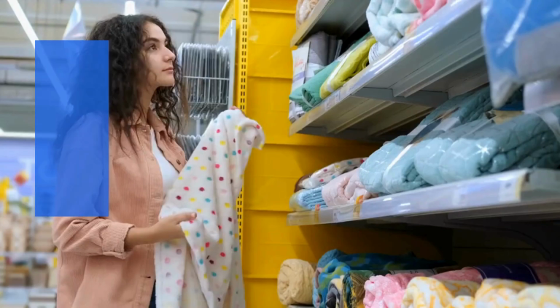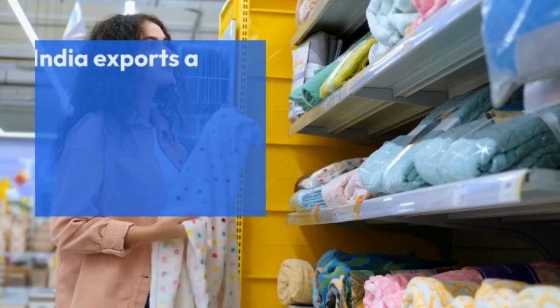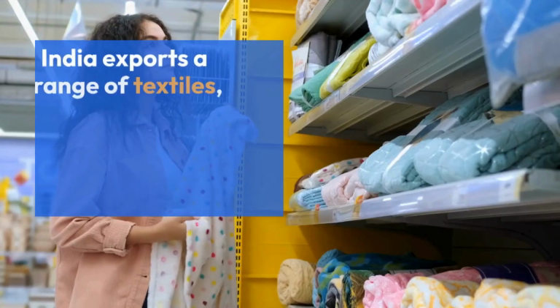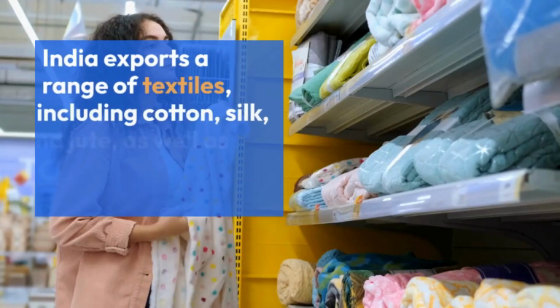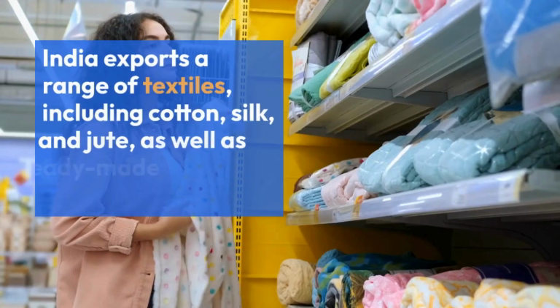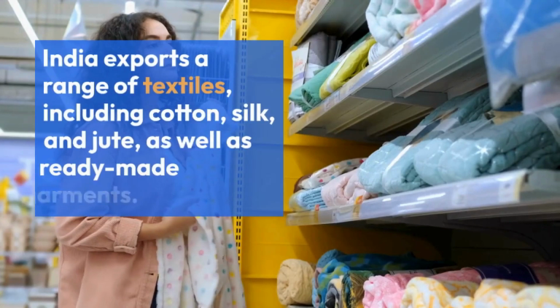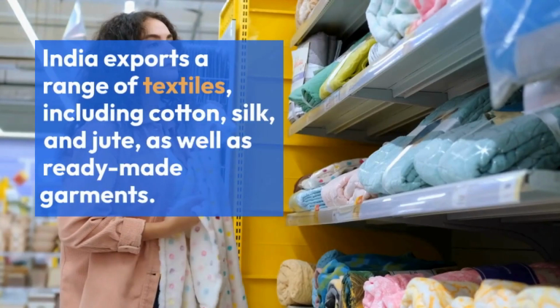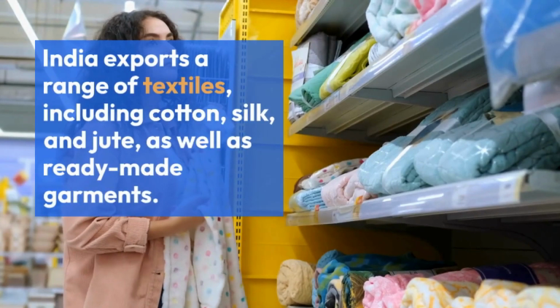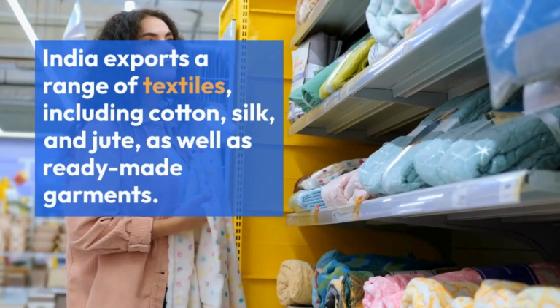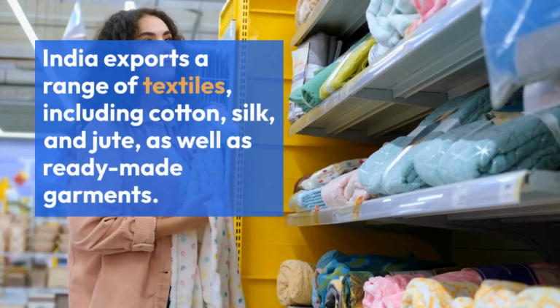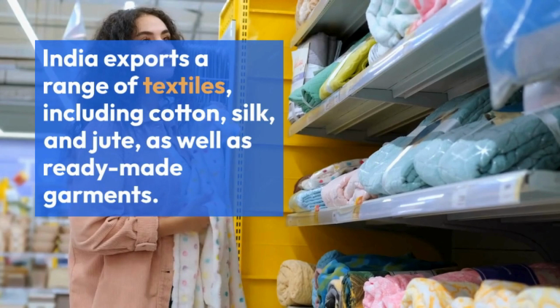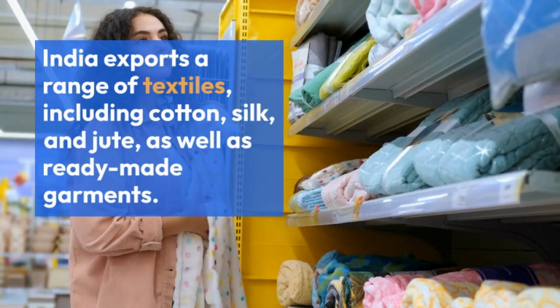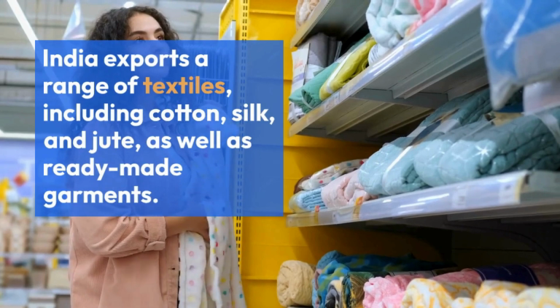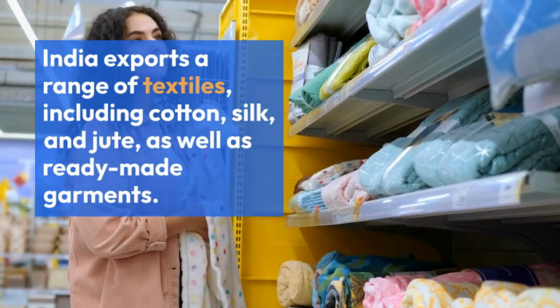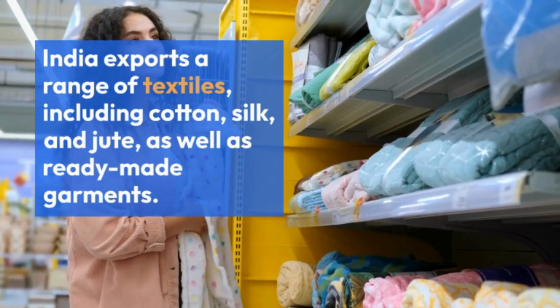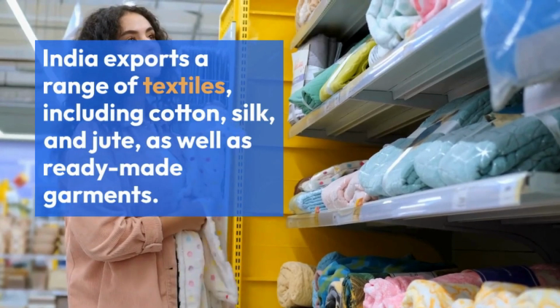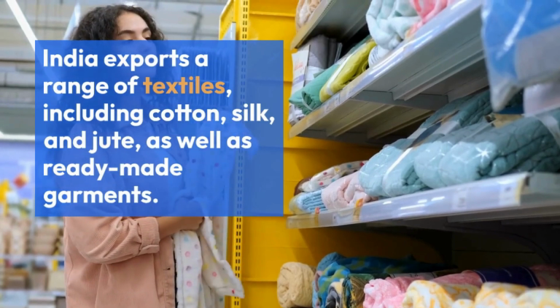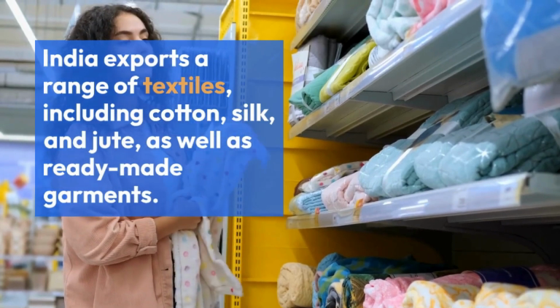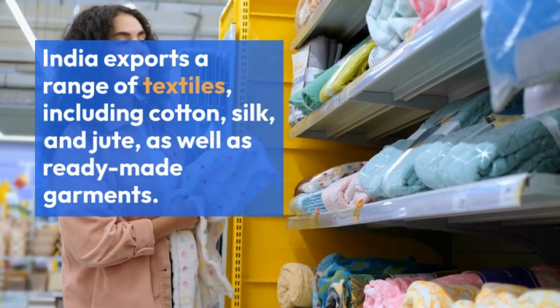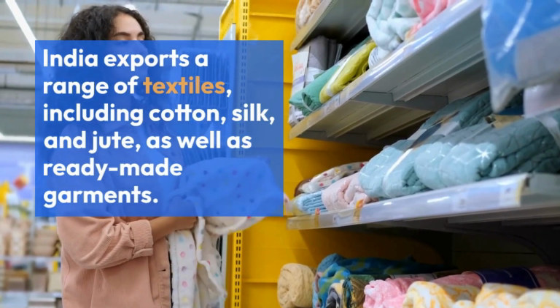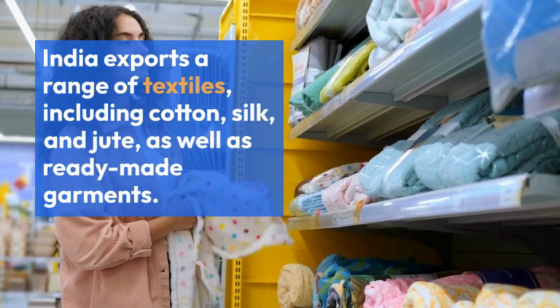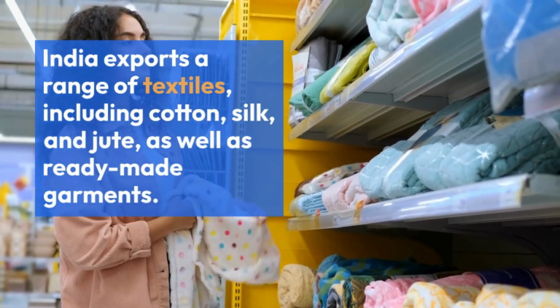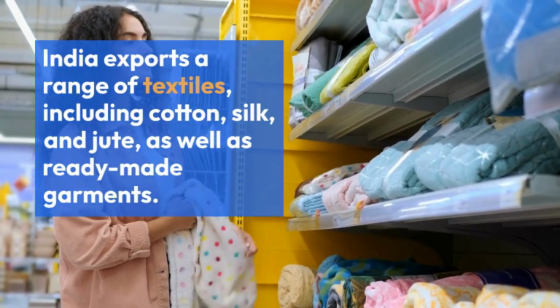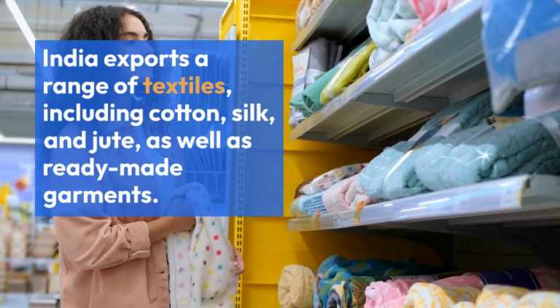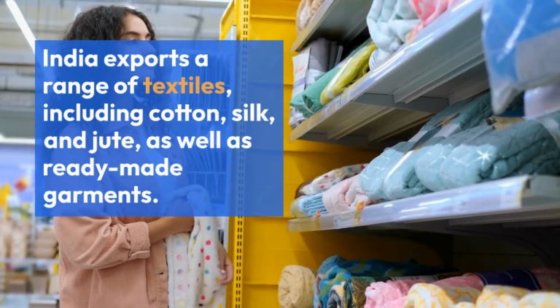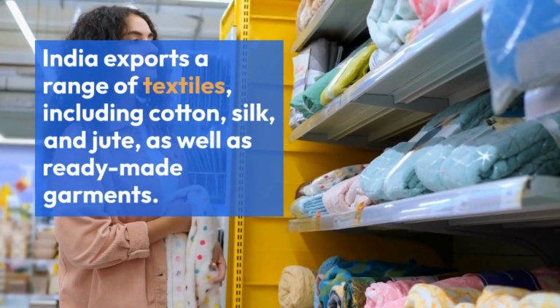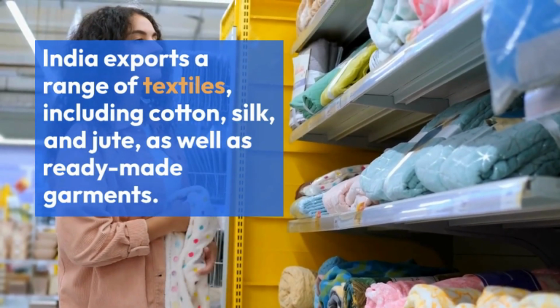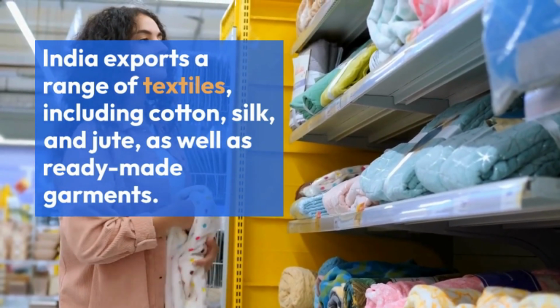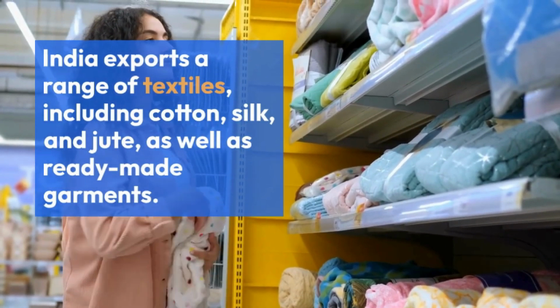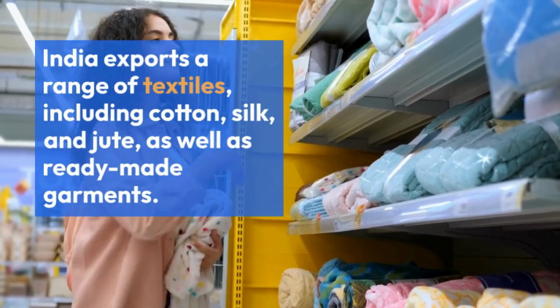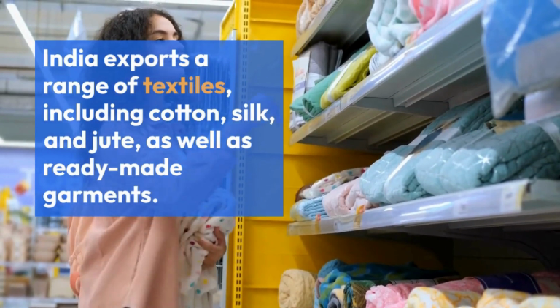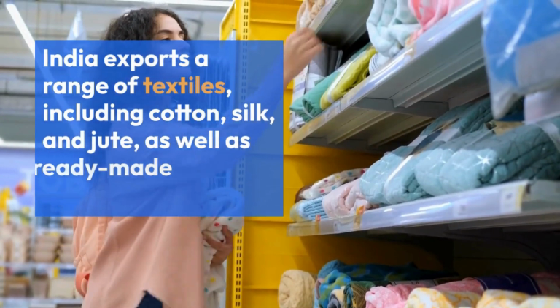India exports a range of textiles, including cotton, silk, and jute, as well as ready-made garments.